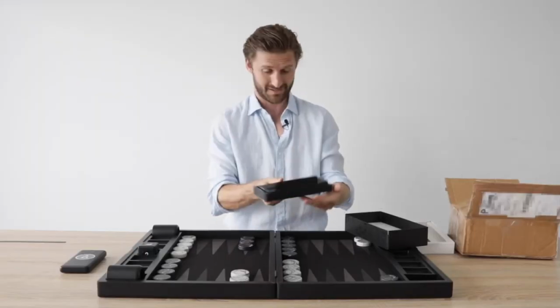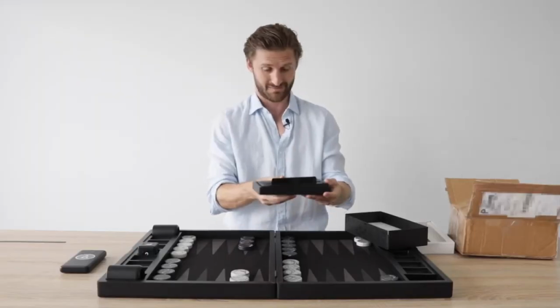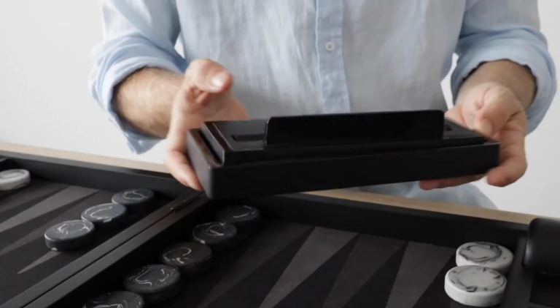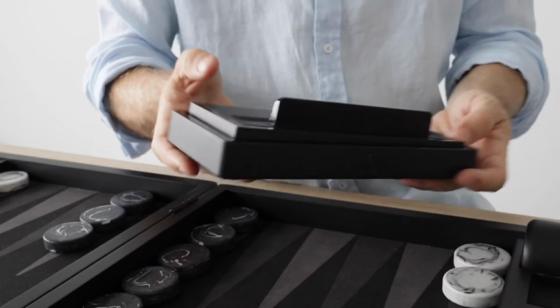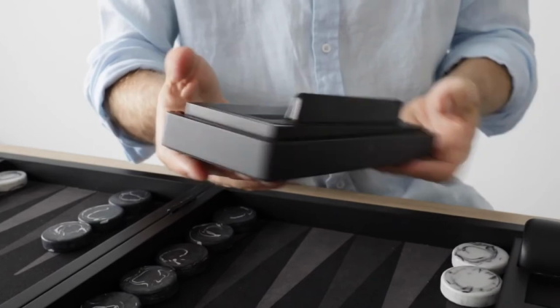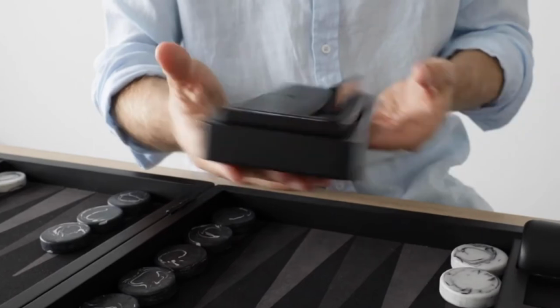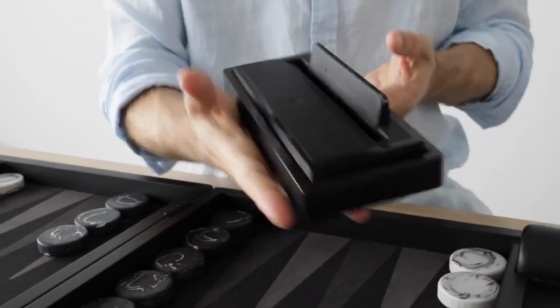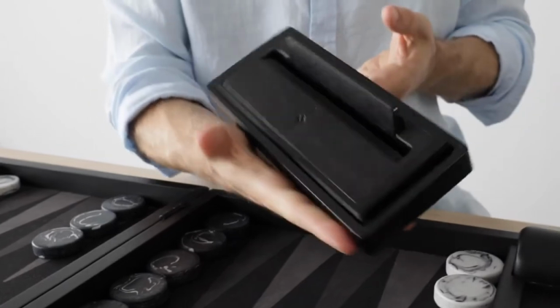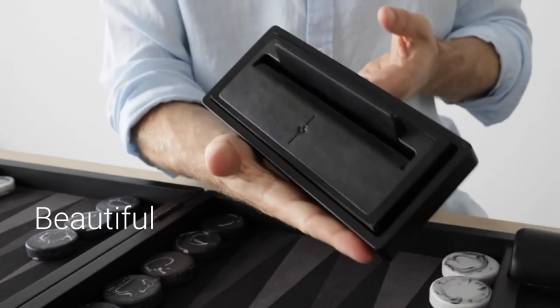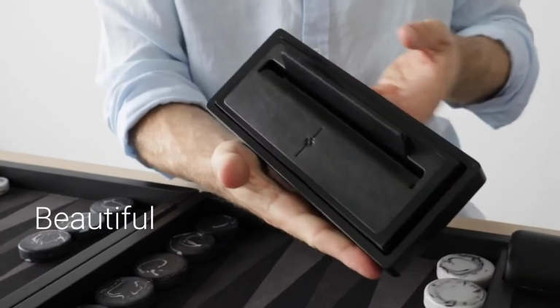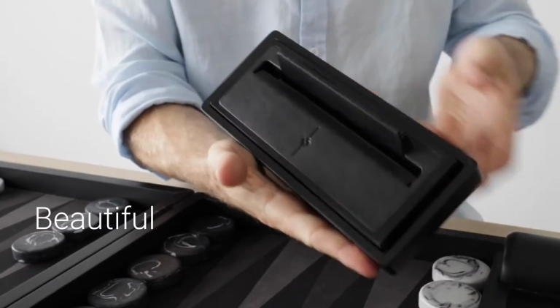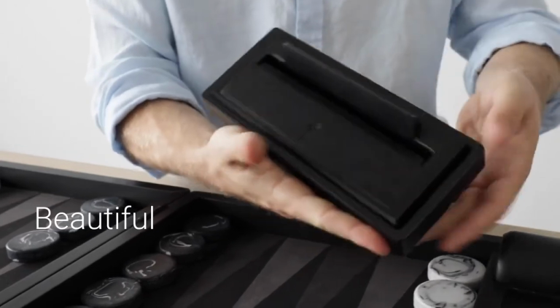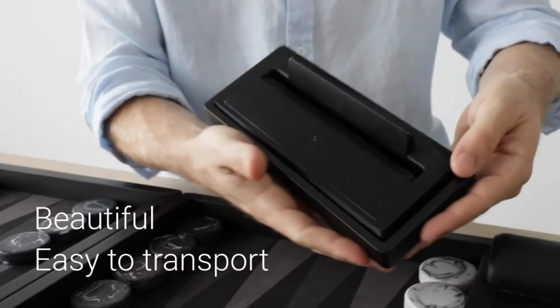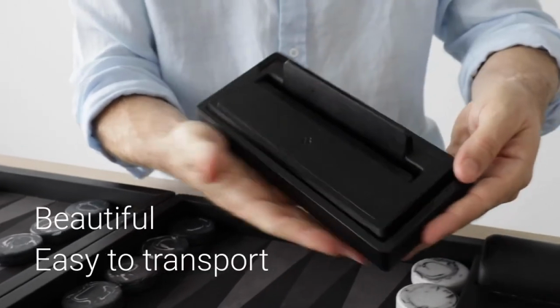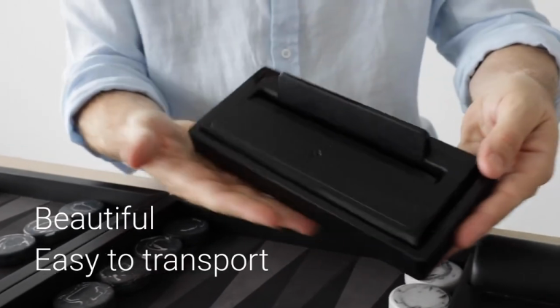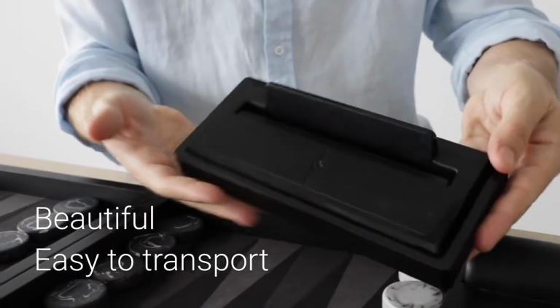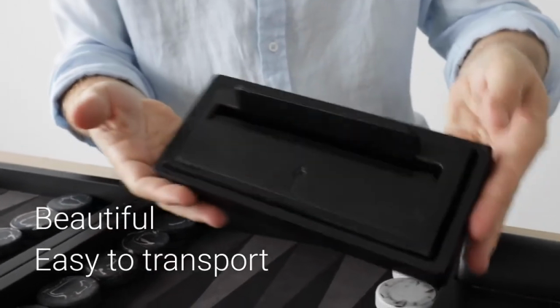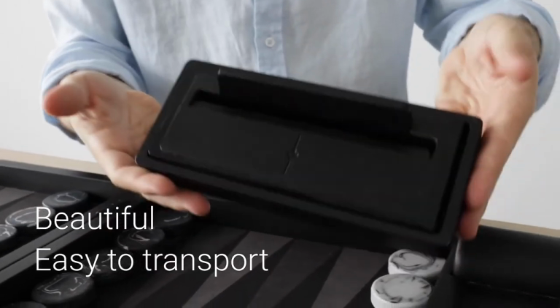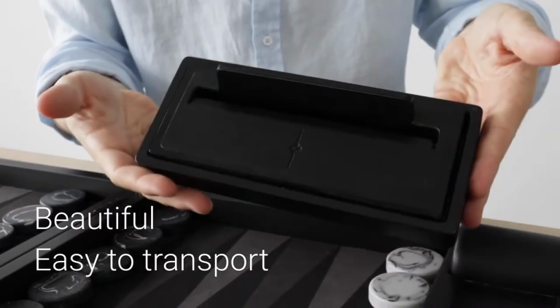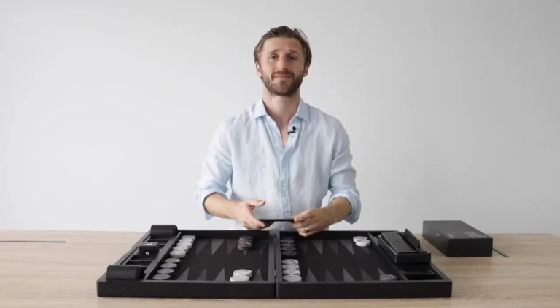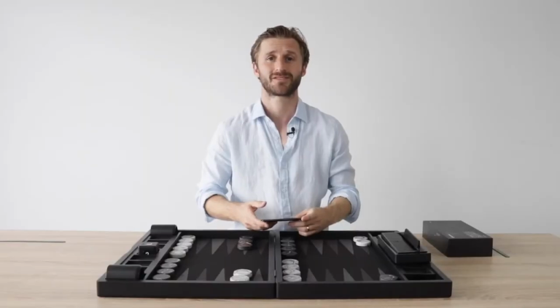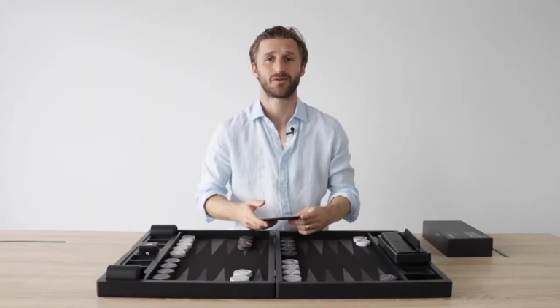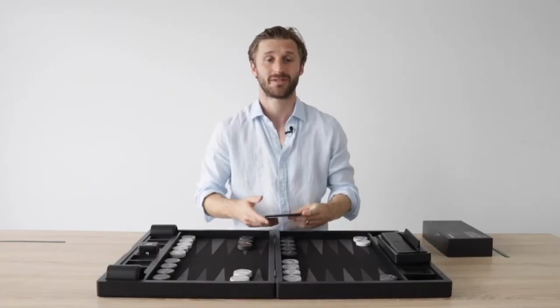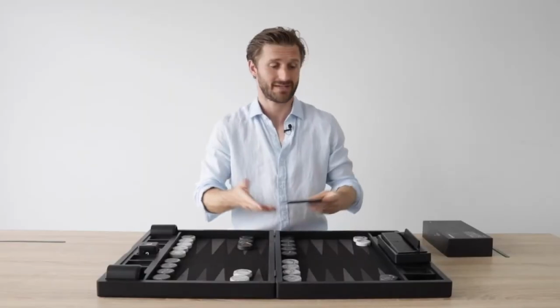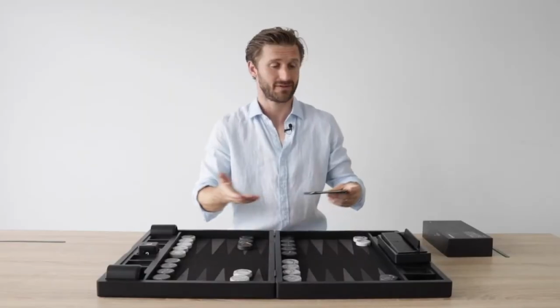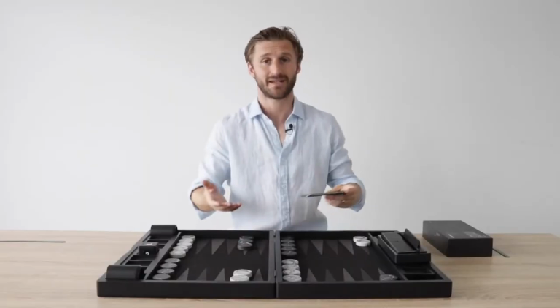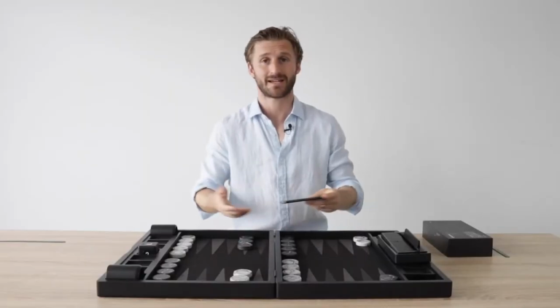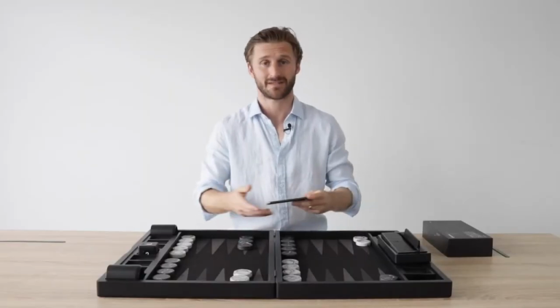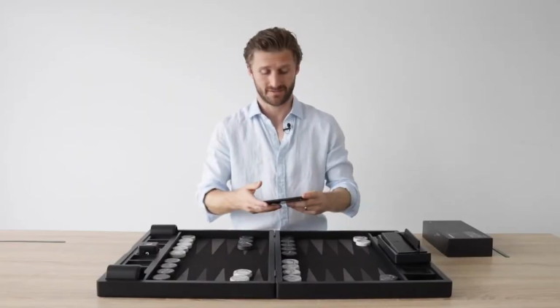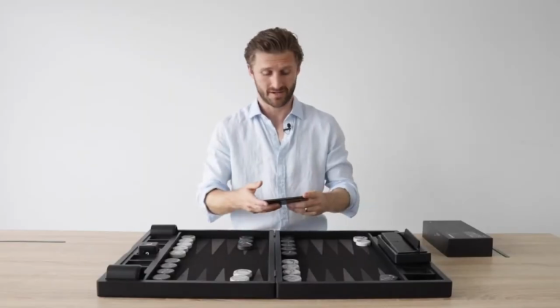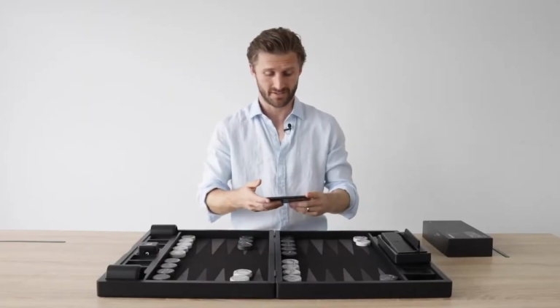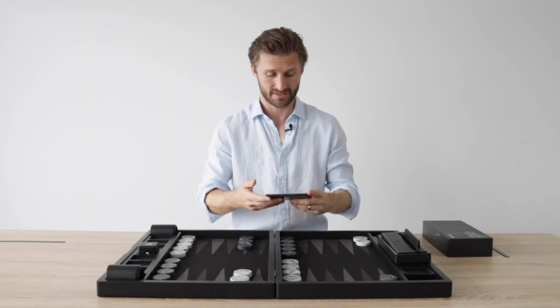It's super cool, beautiful, easy to transport. So let's have a look at it in action here.